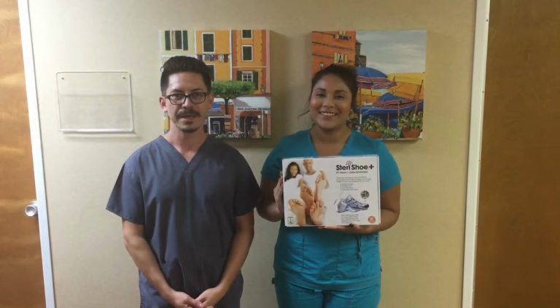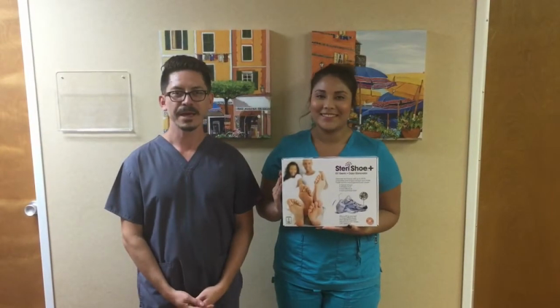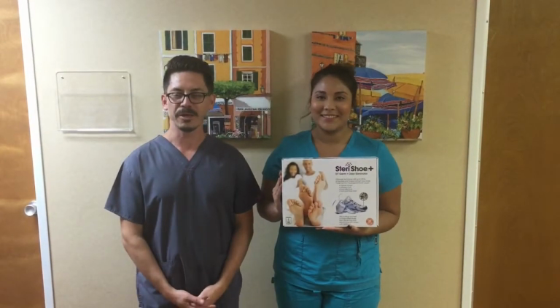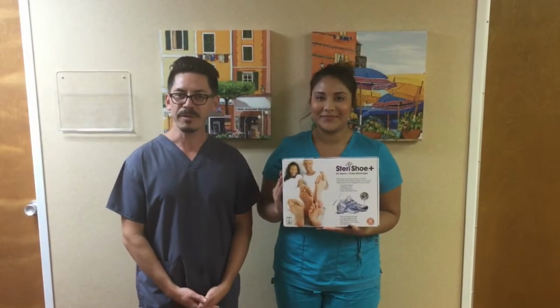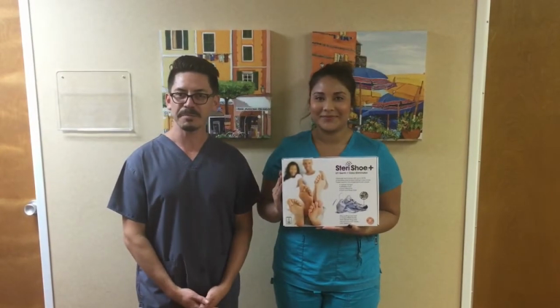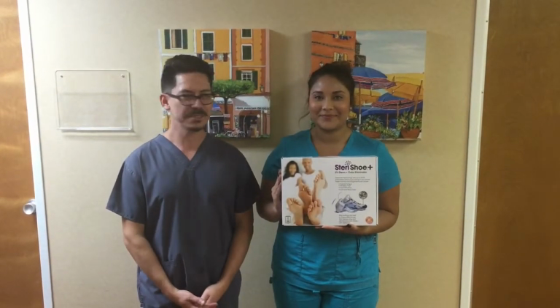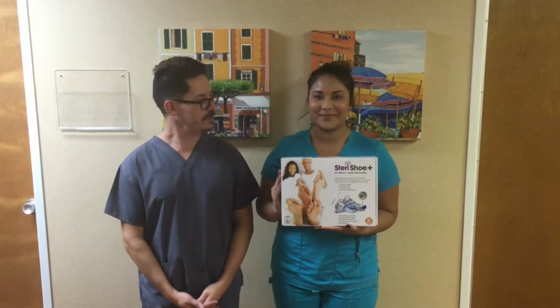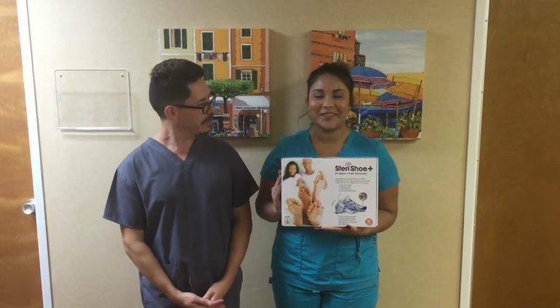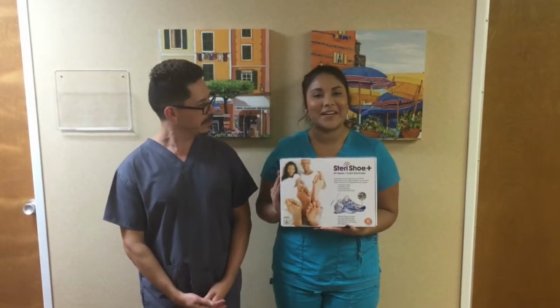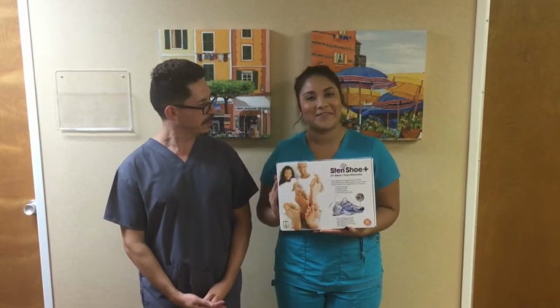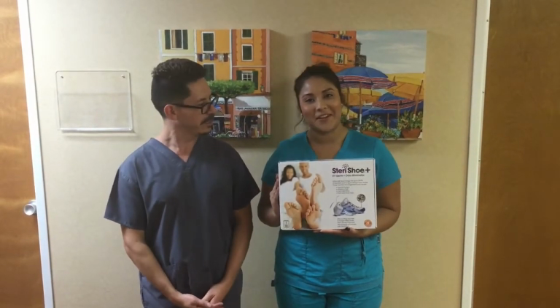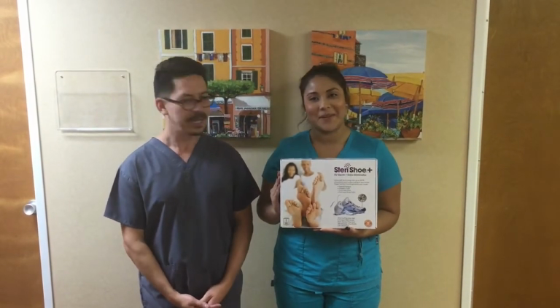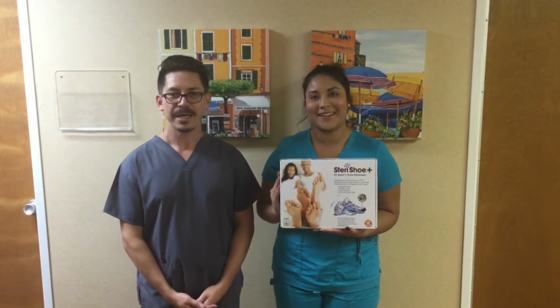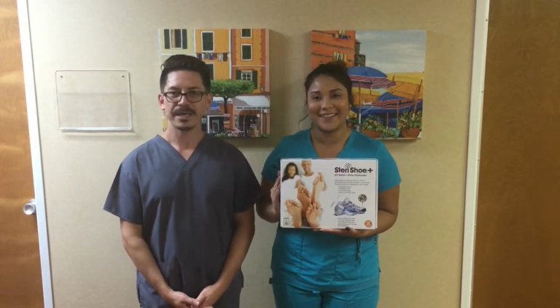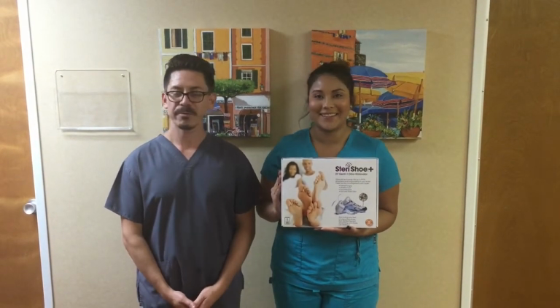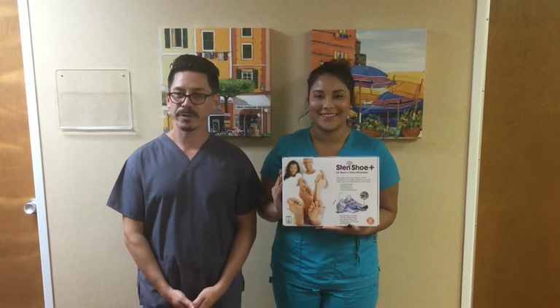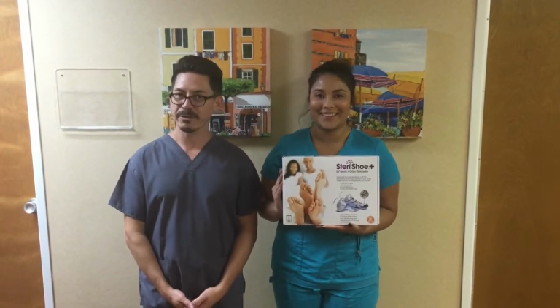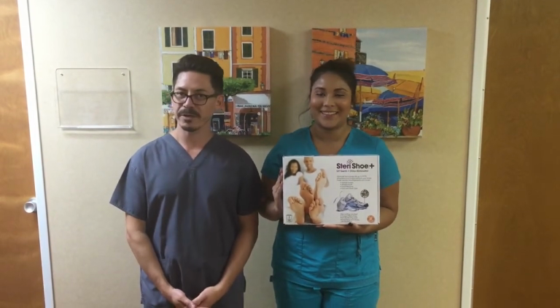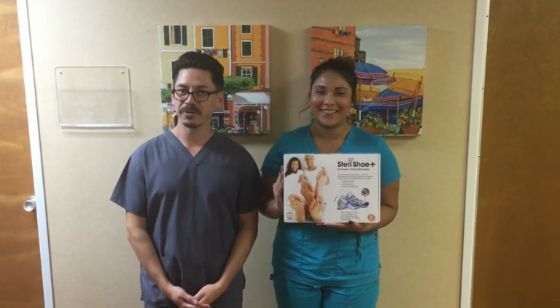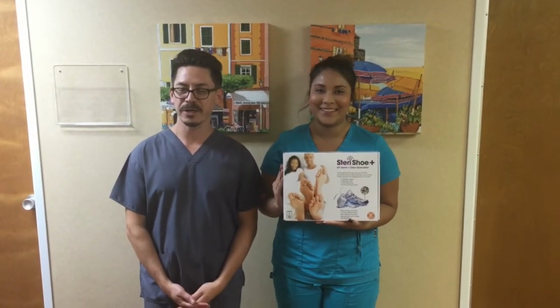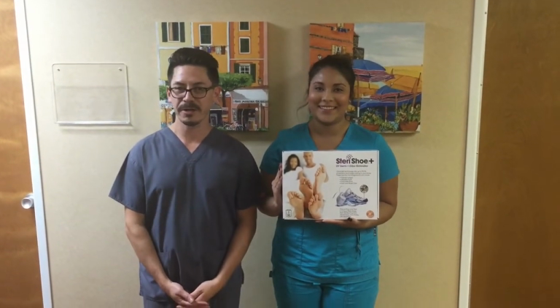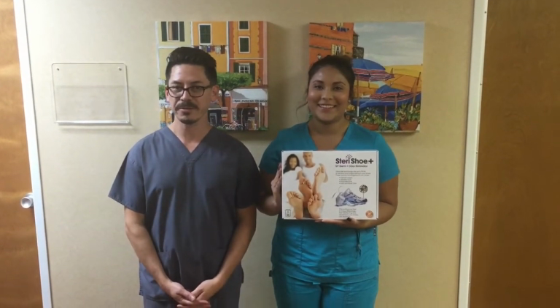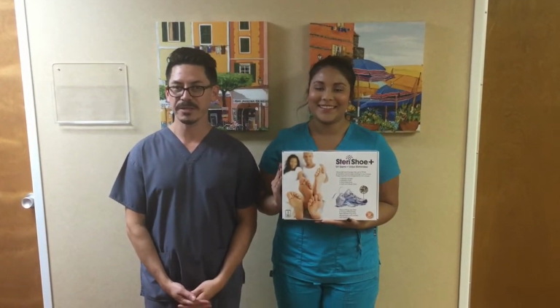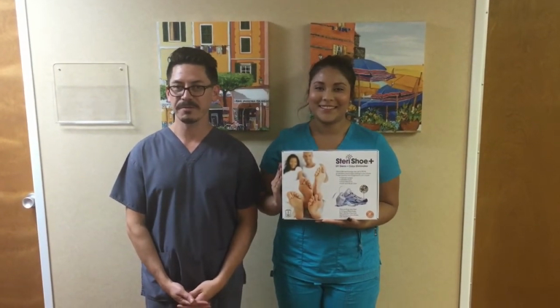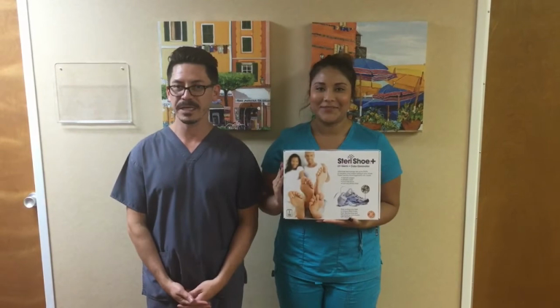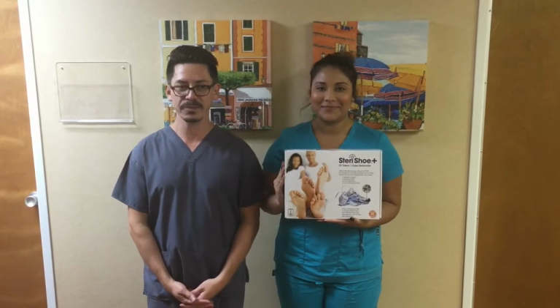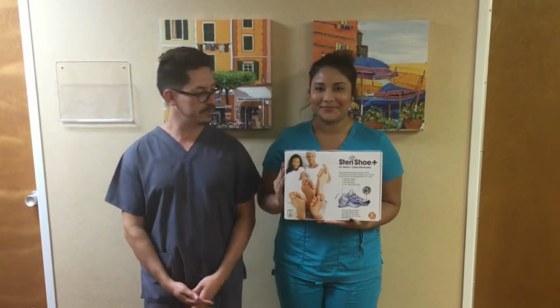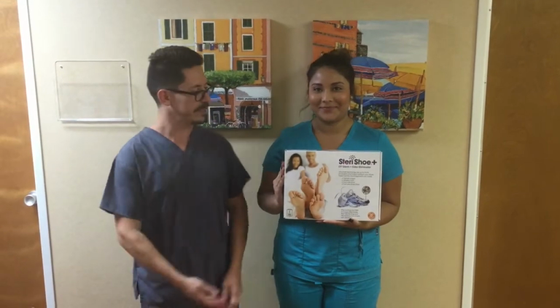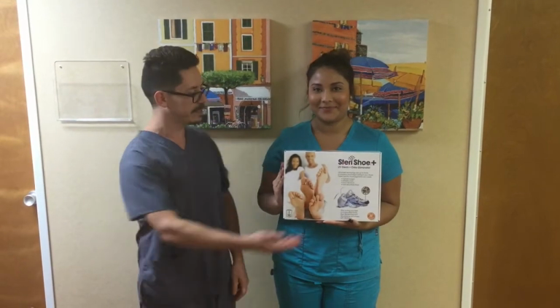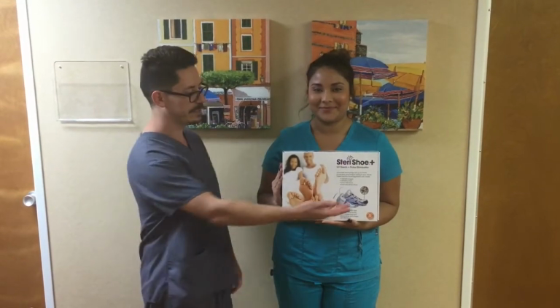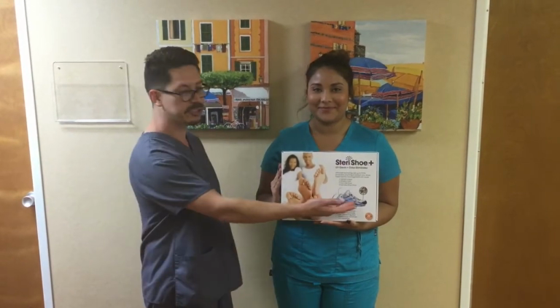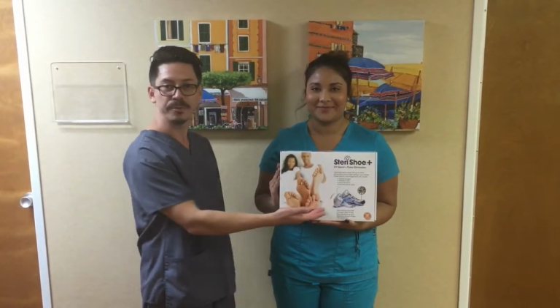Hello, I'm Jesus, and my name is Alma, and we're here at Dr. John Hollander's office introducing the SteriShue.